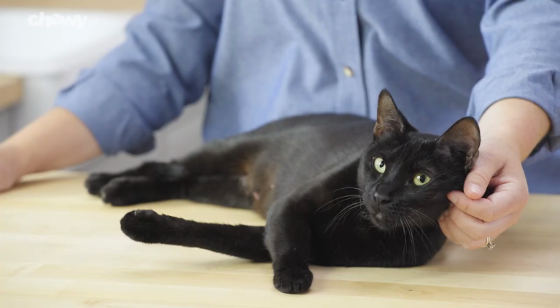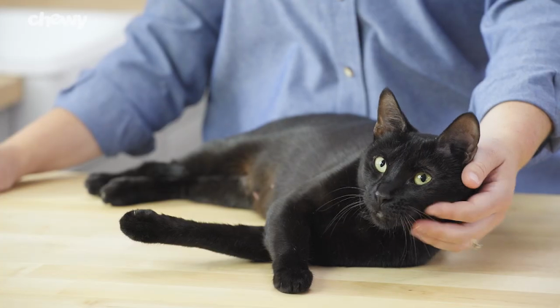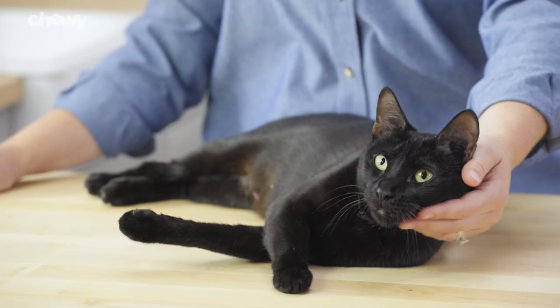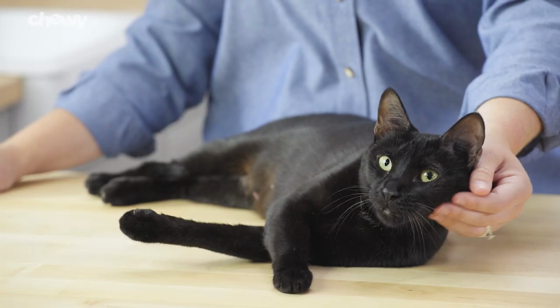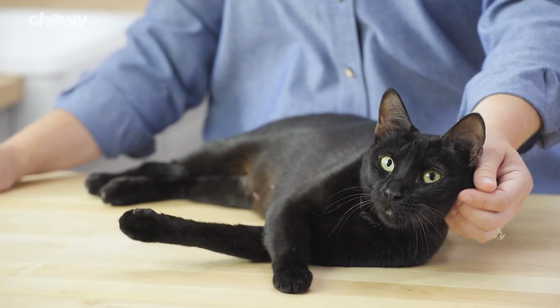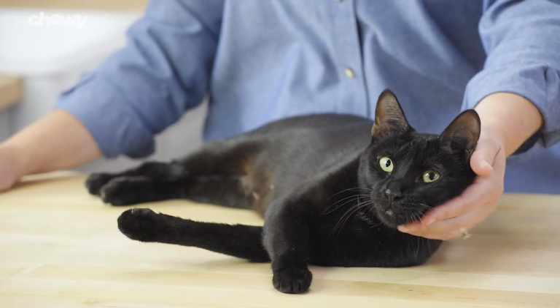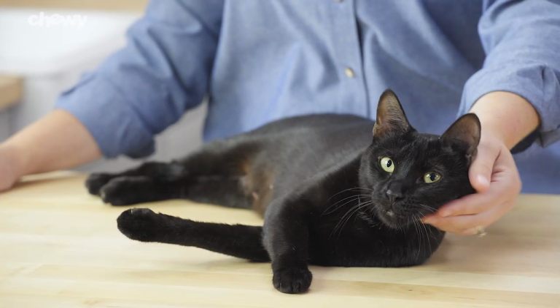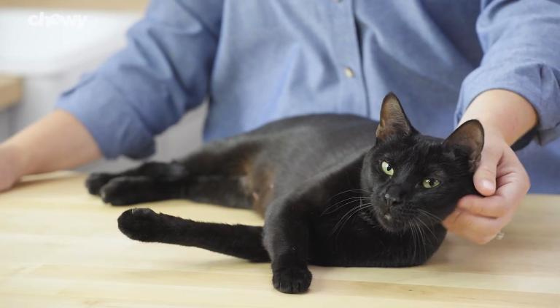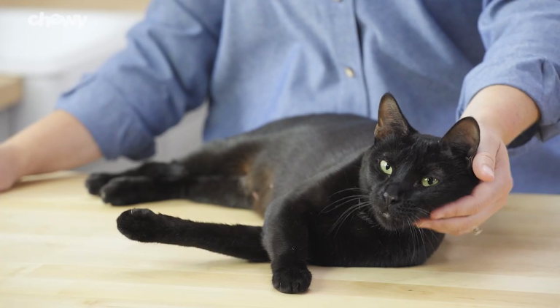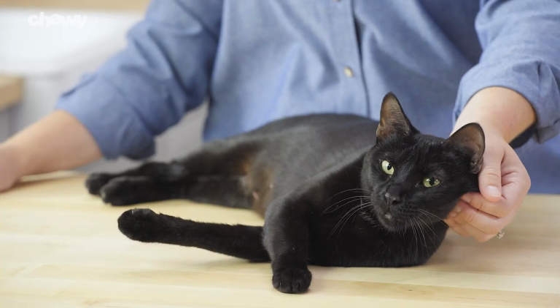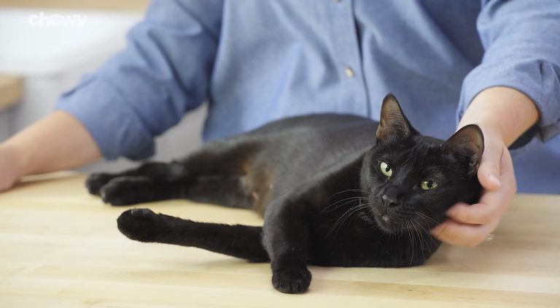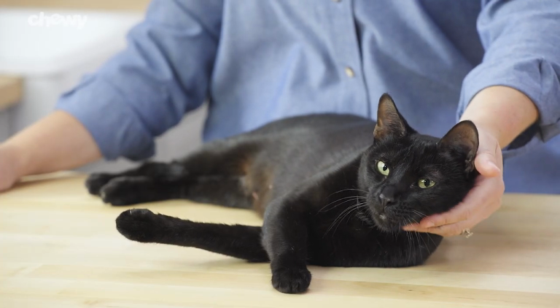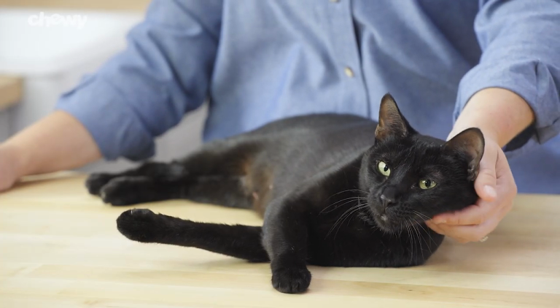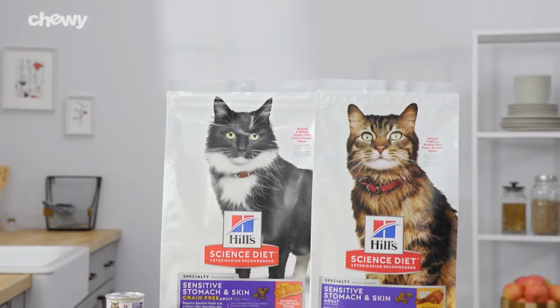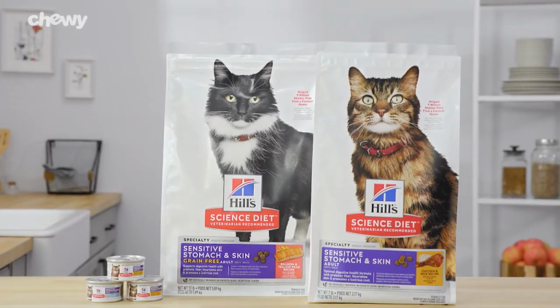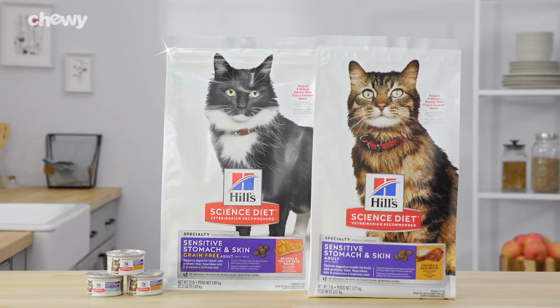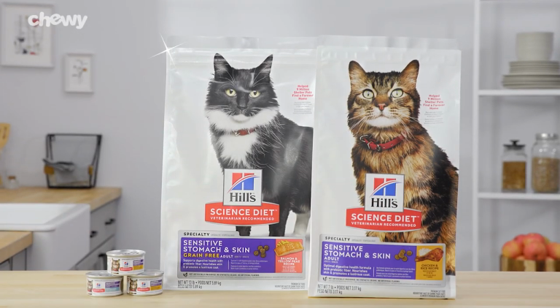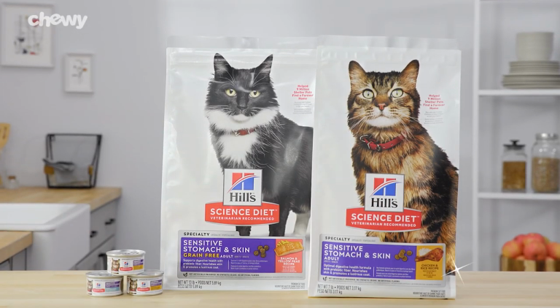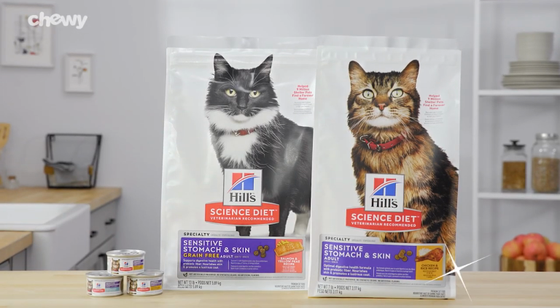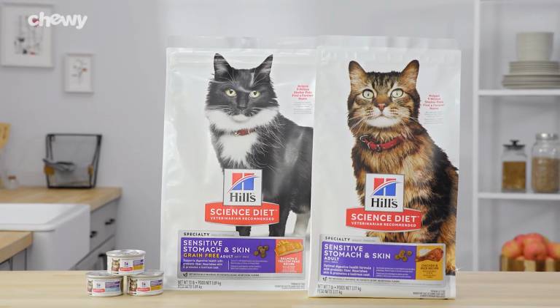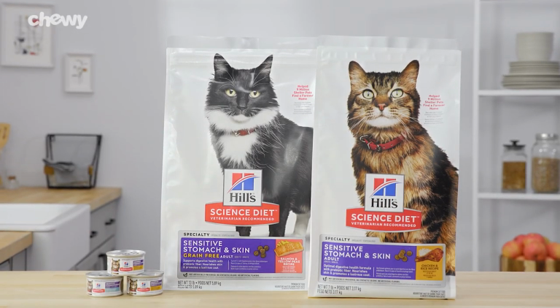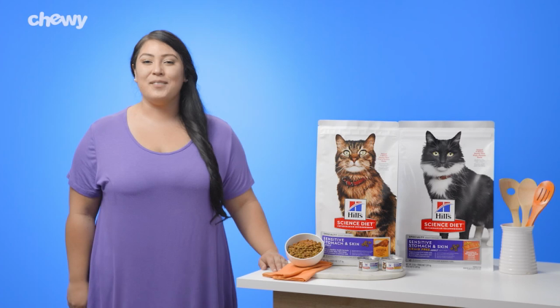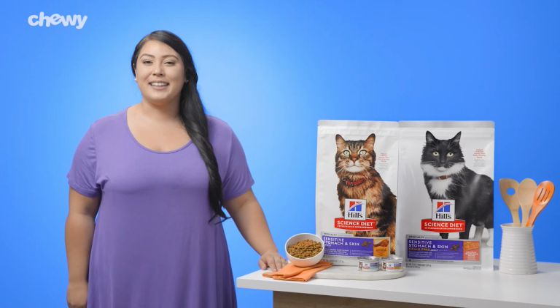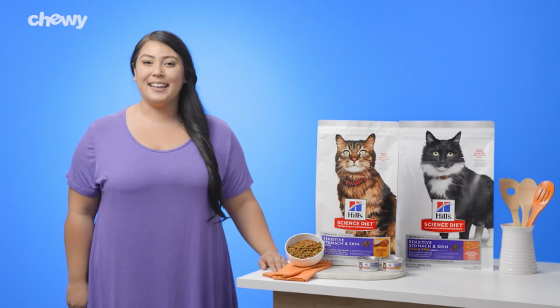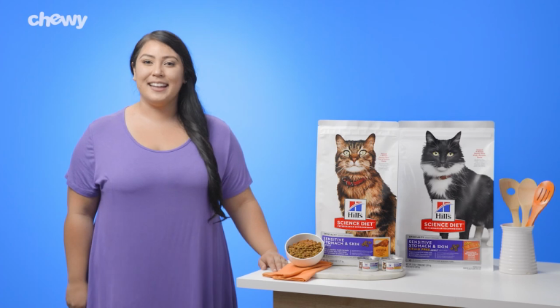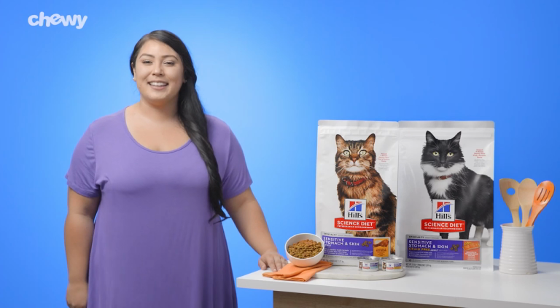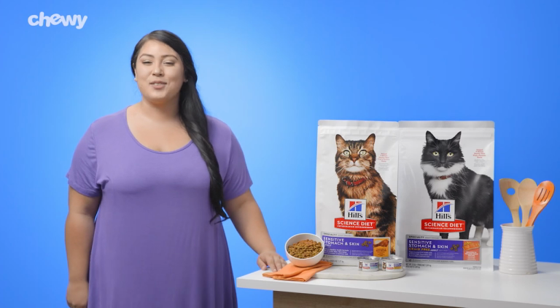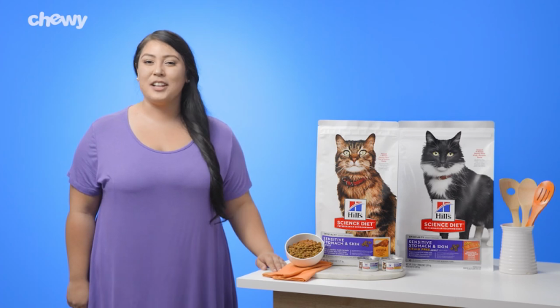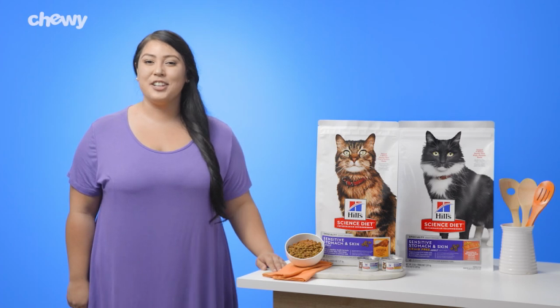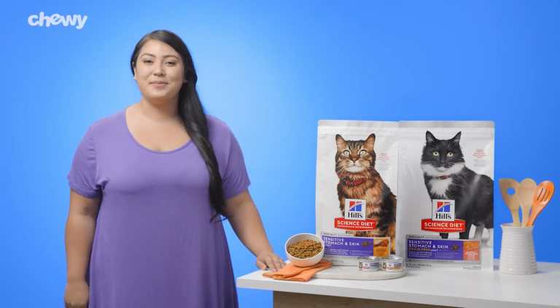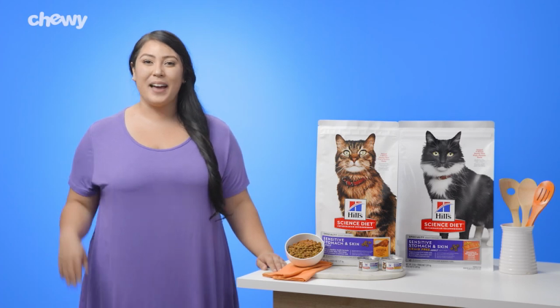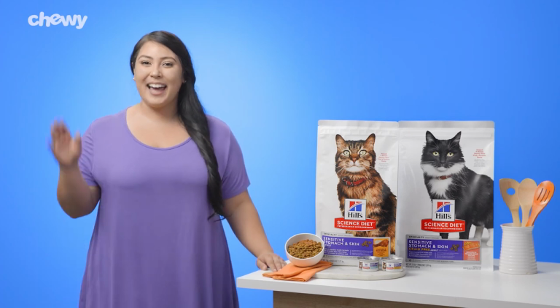Support your cat's sensitive stomach or skin with Hill's Science Diet. I'm Catalina. Thanks for watching. Bye!